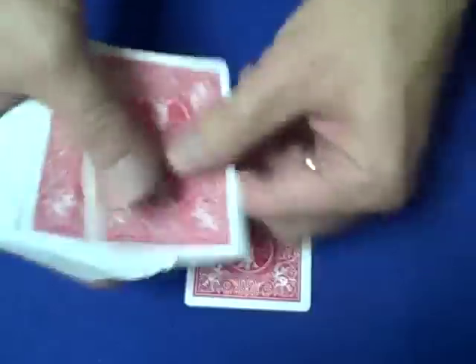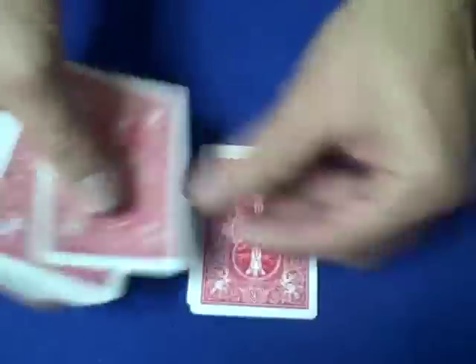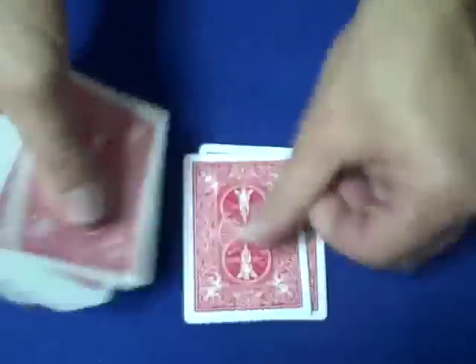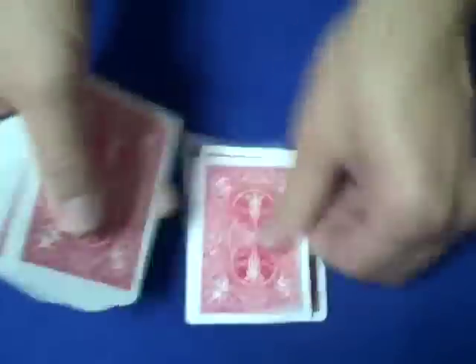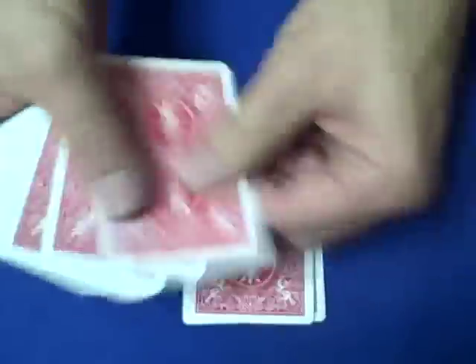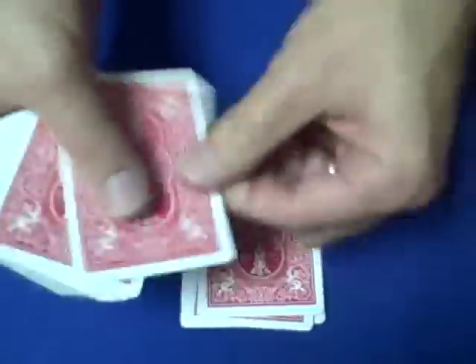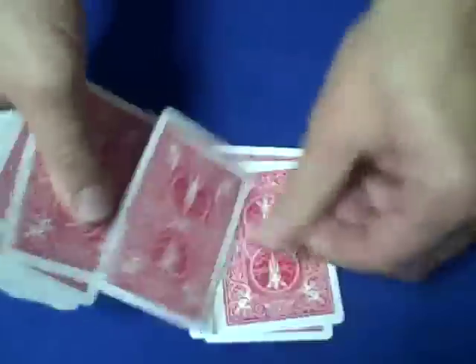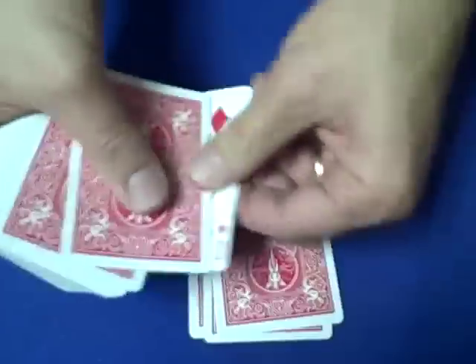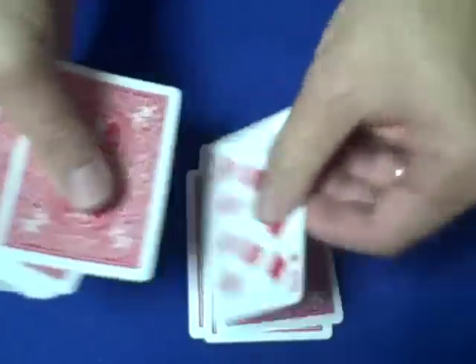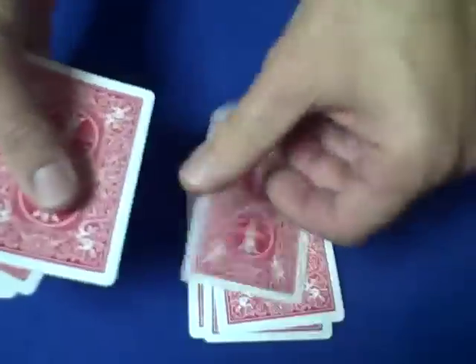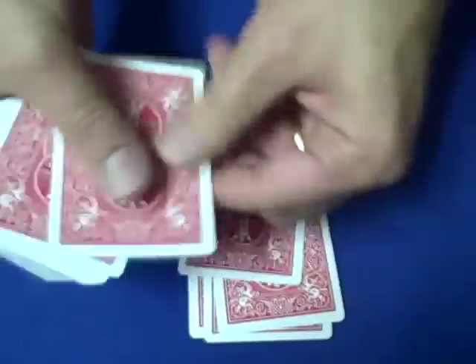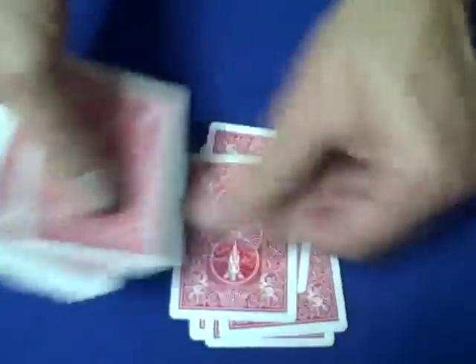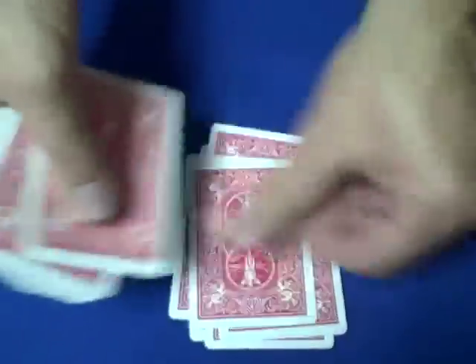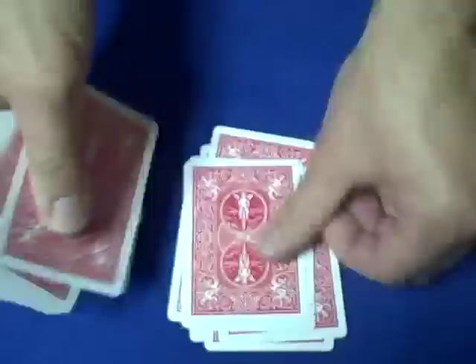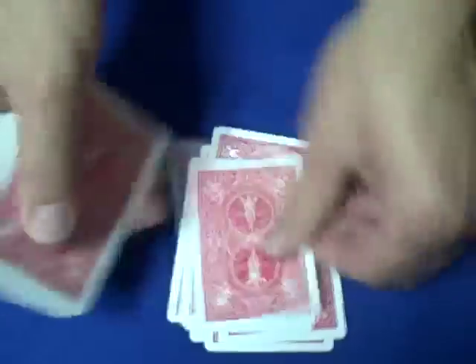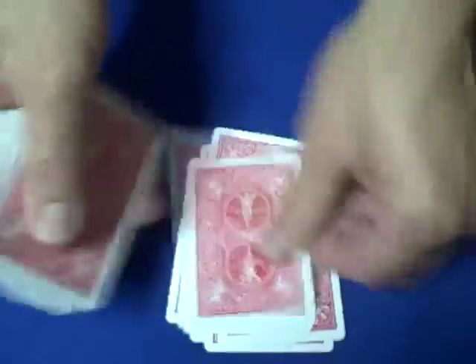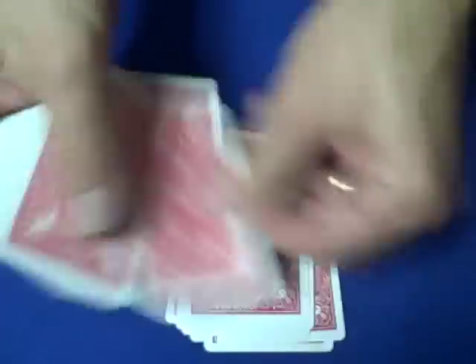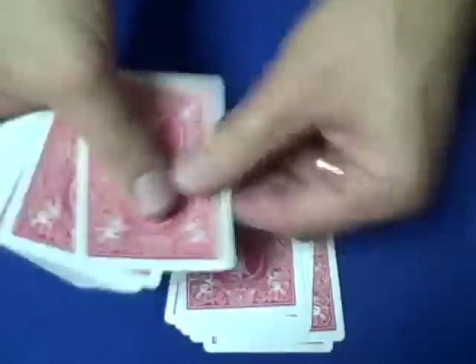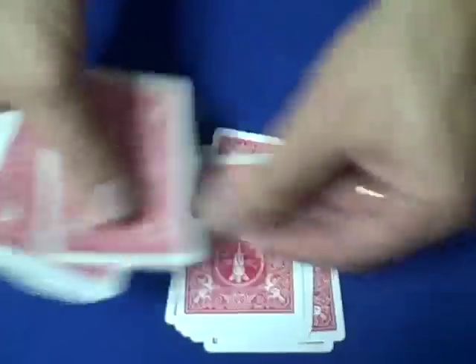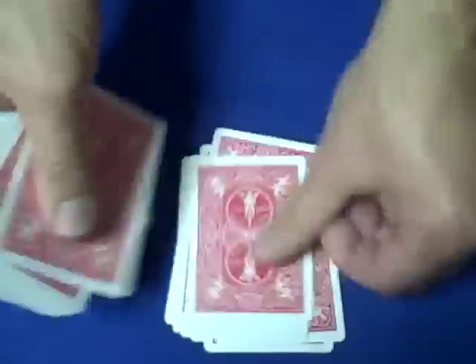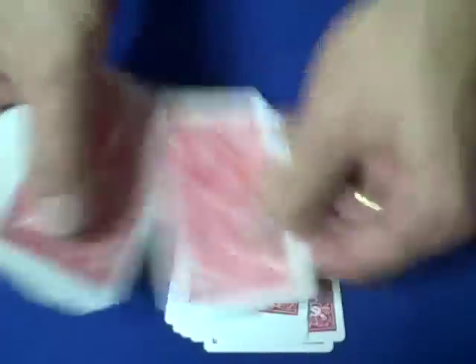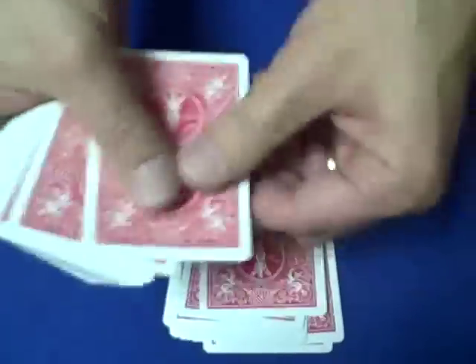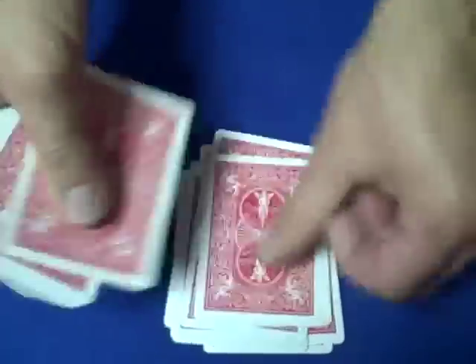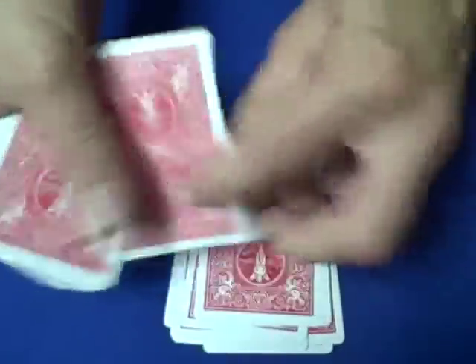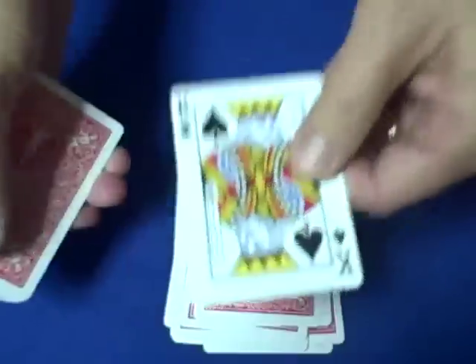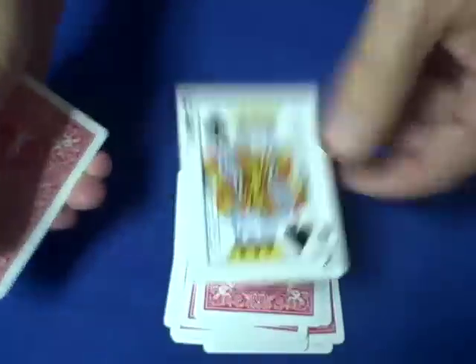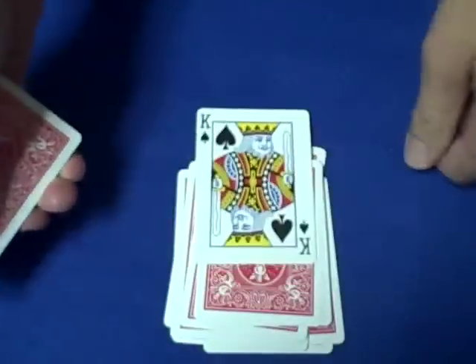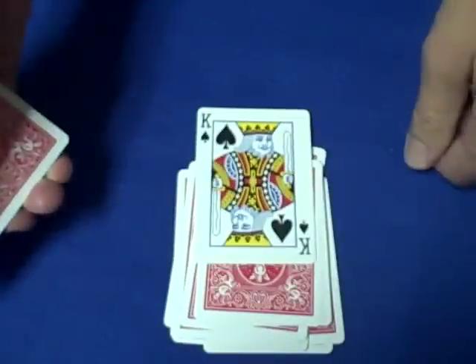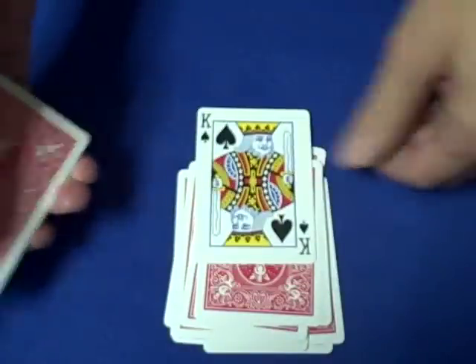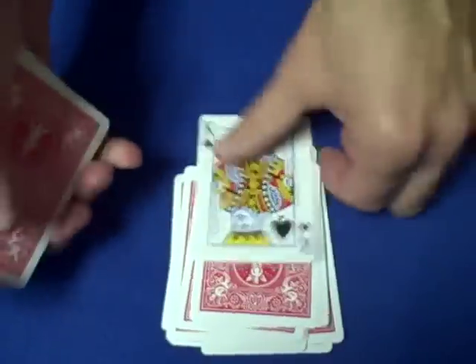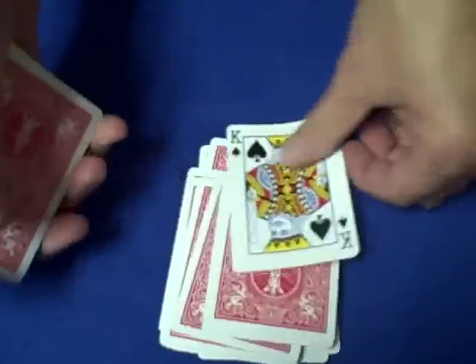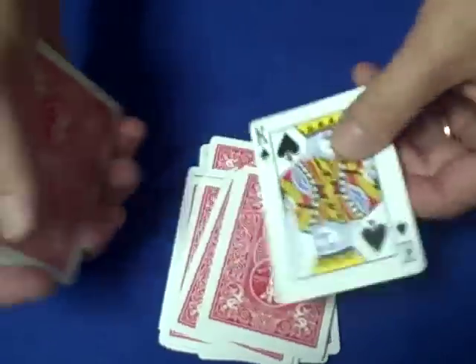We count again: one, two, three, four, five, six, seven, eight, nine, ten, eleven, twelve, thirteen, fourteen, fifteen, sixteen. Now the 17th card is the king of spades.